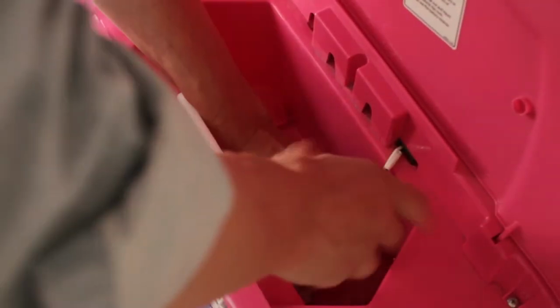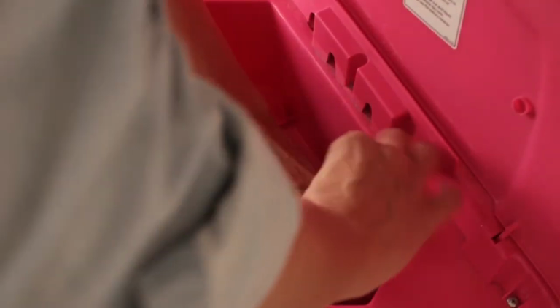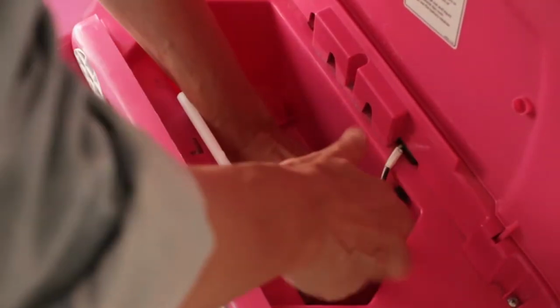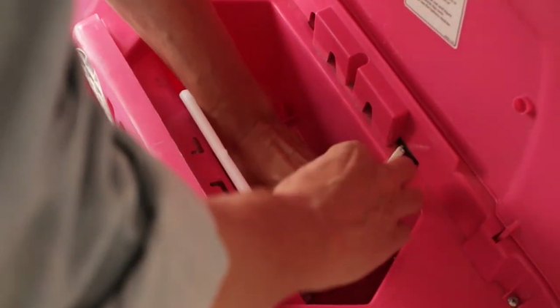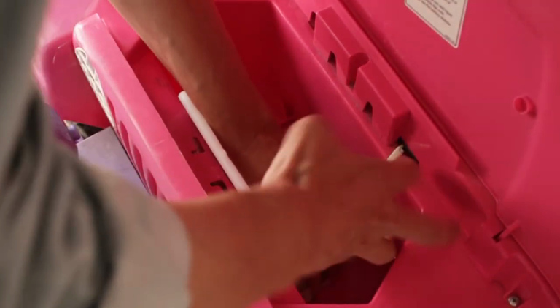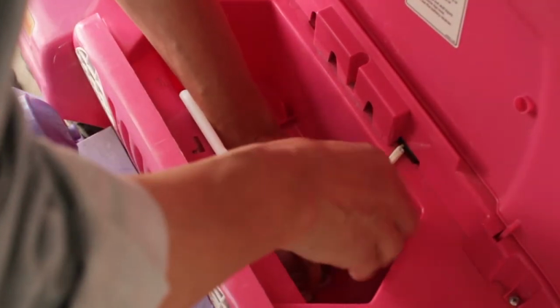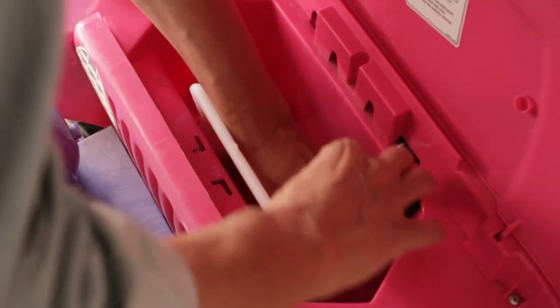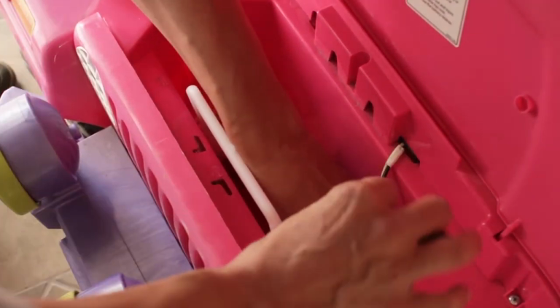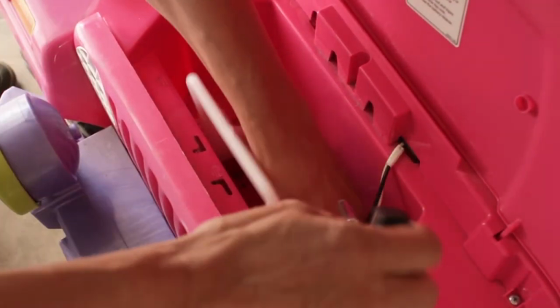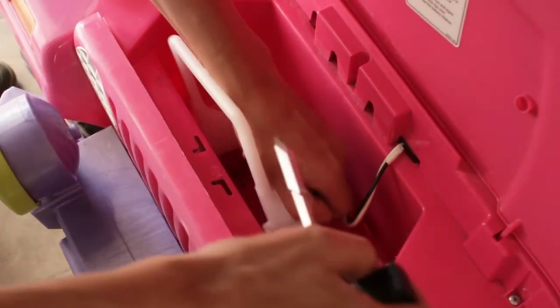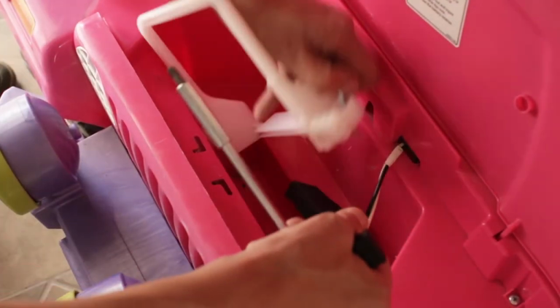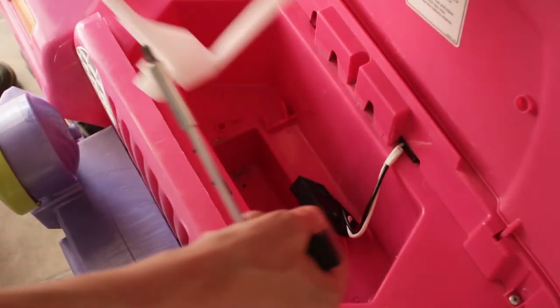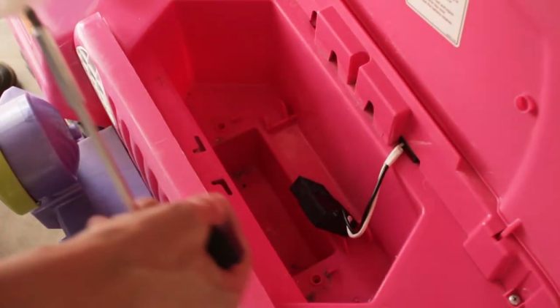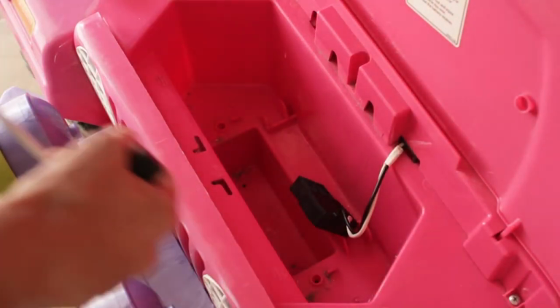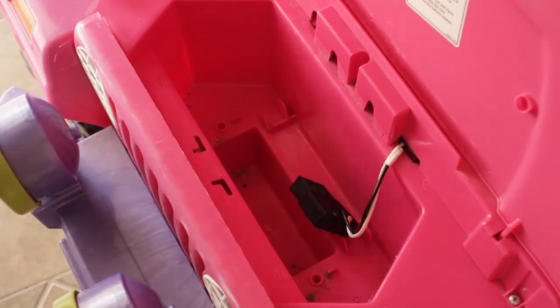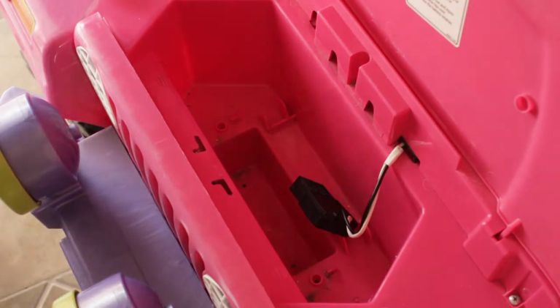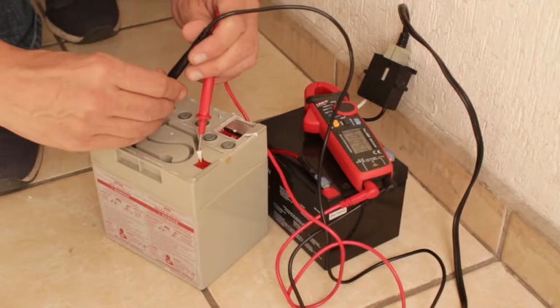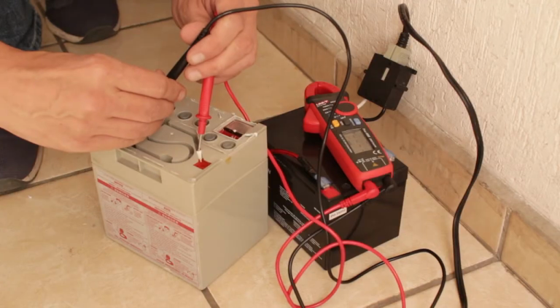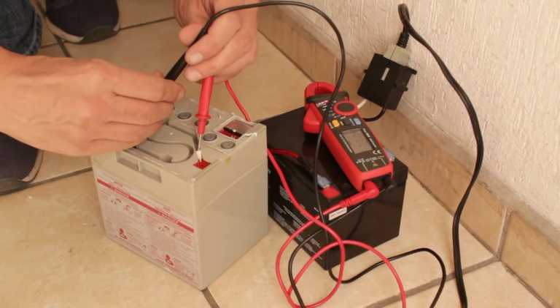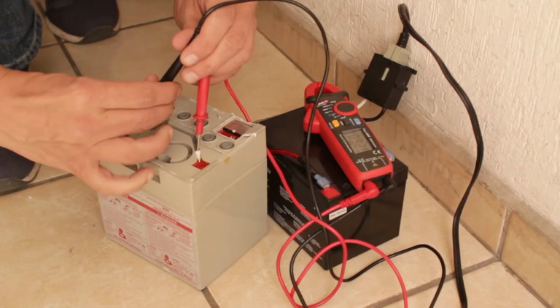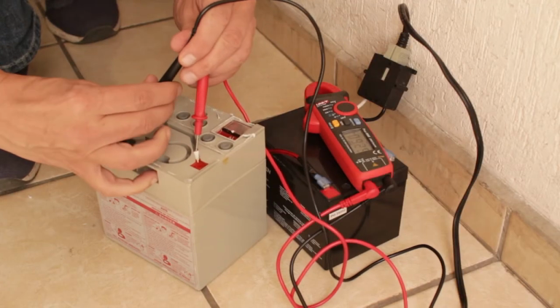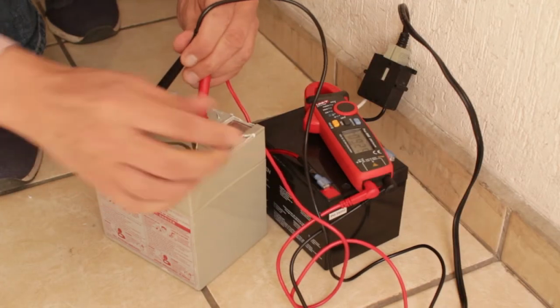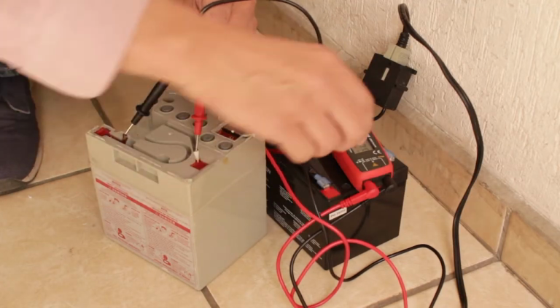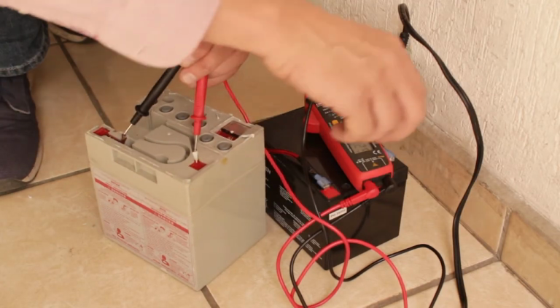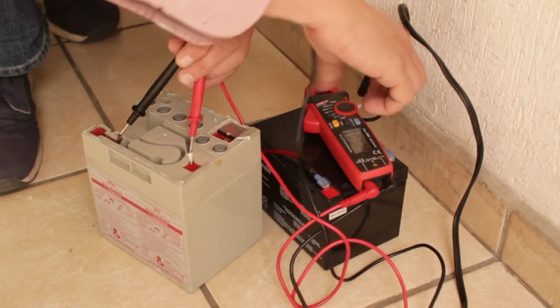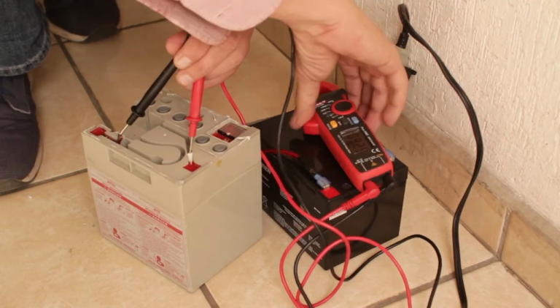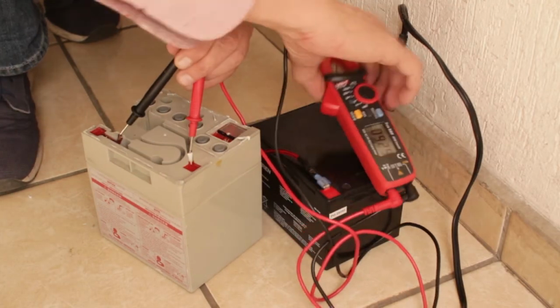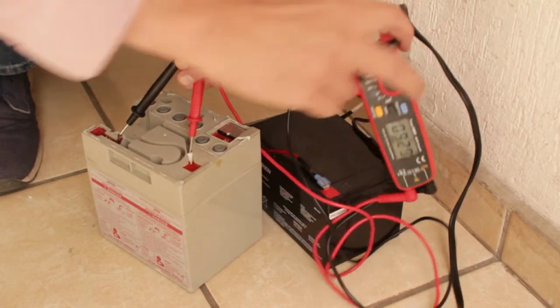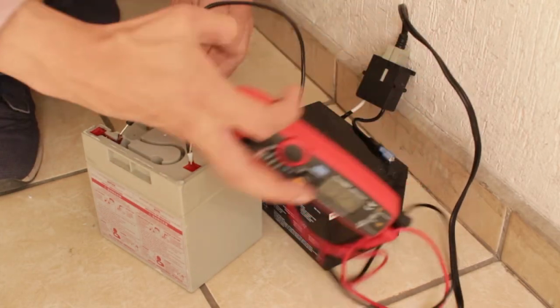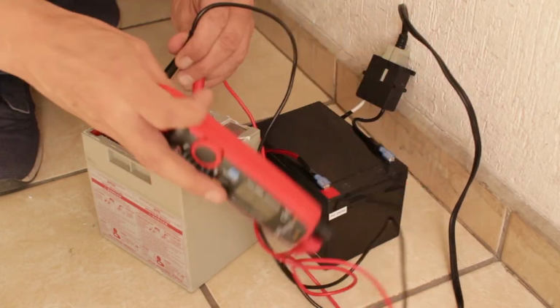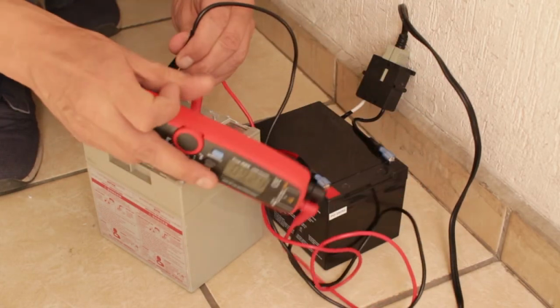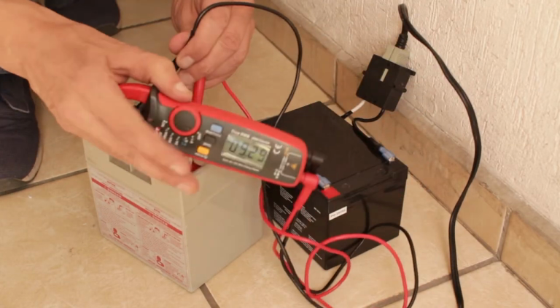Here I am removing the battery holder, which is no longer needed. The old battery is completely dead and only measures 9.29 volts.